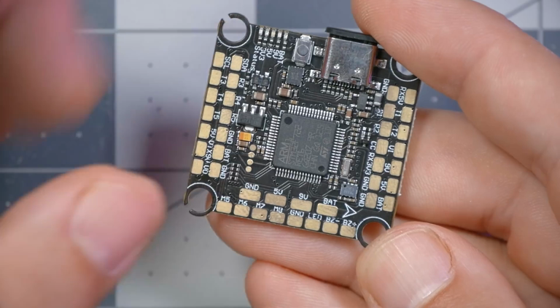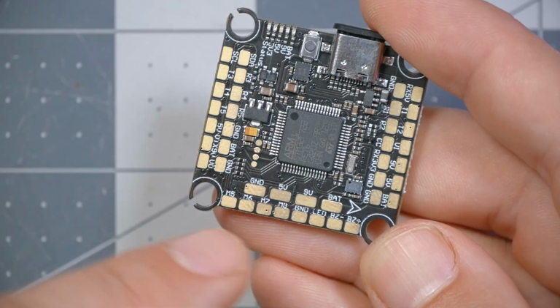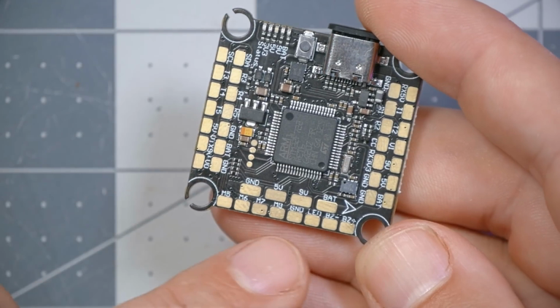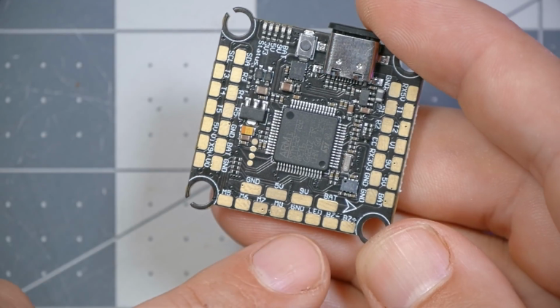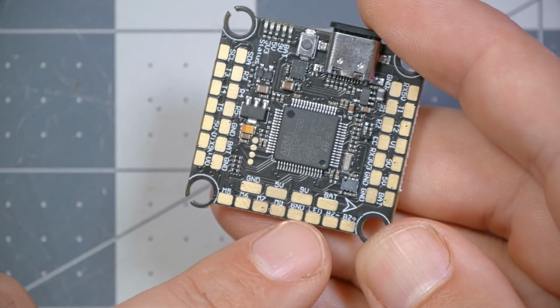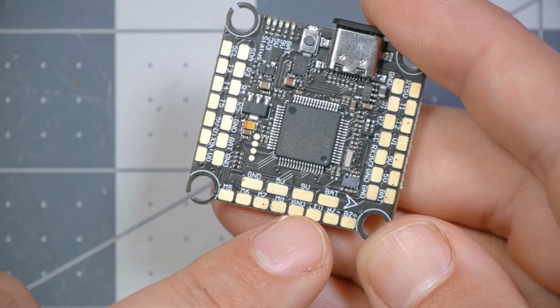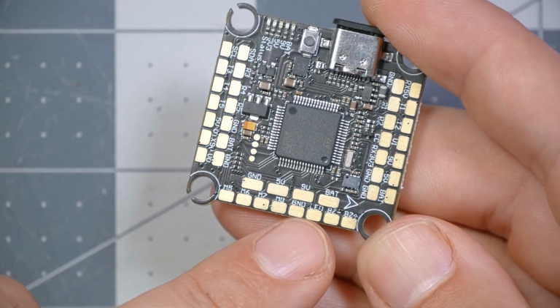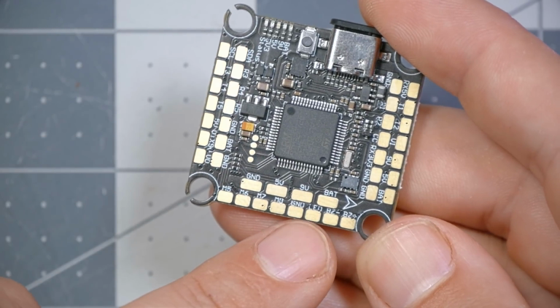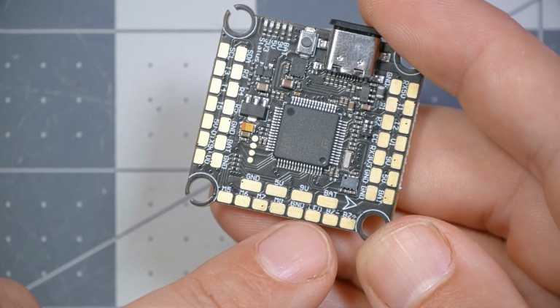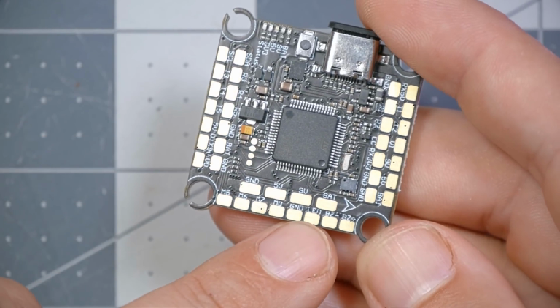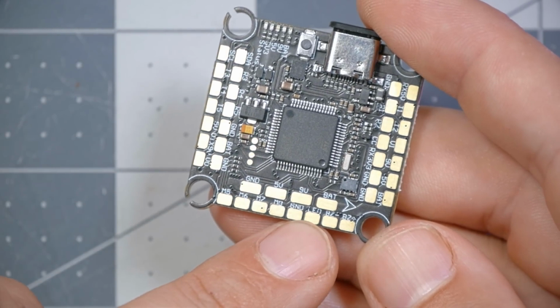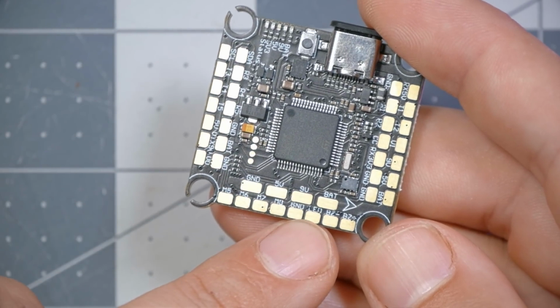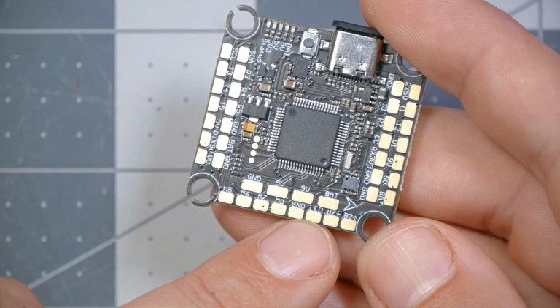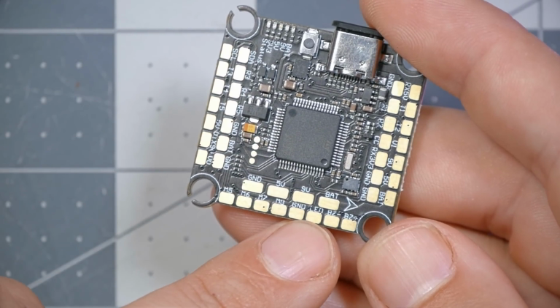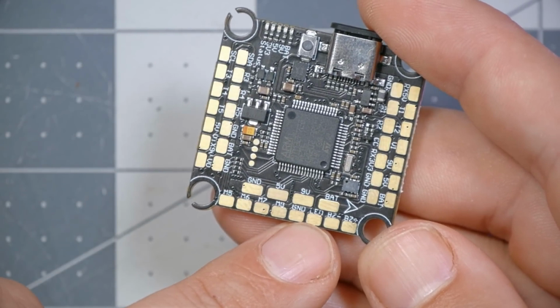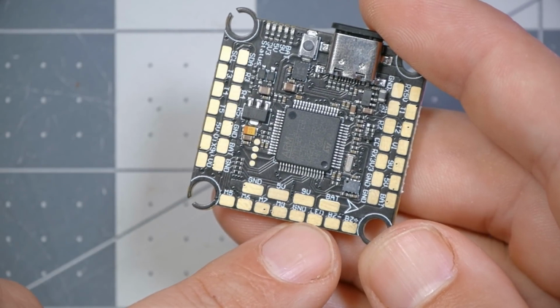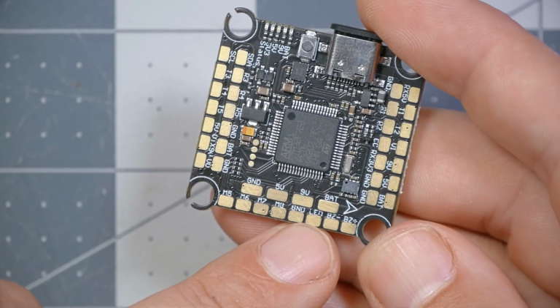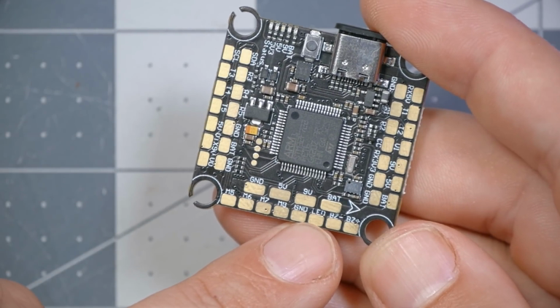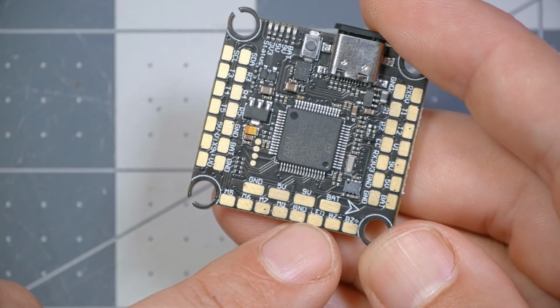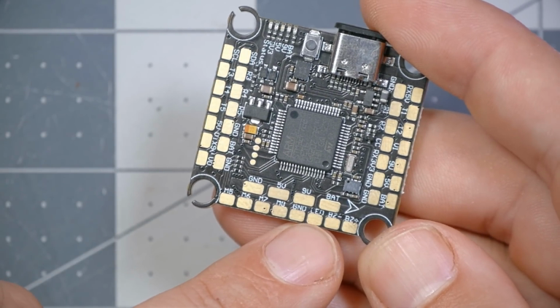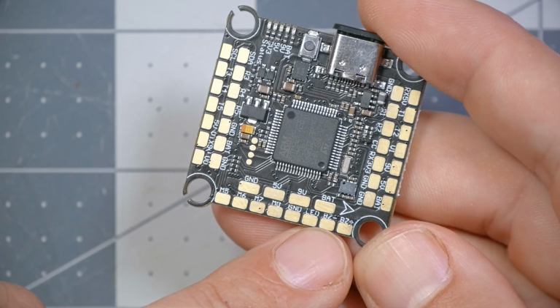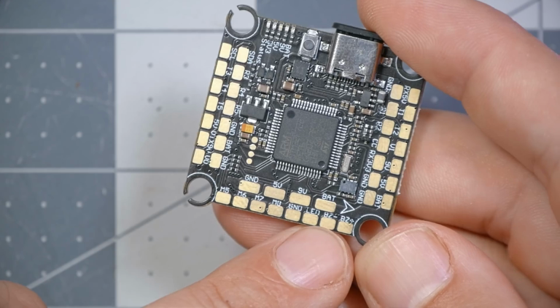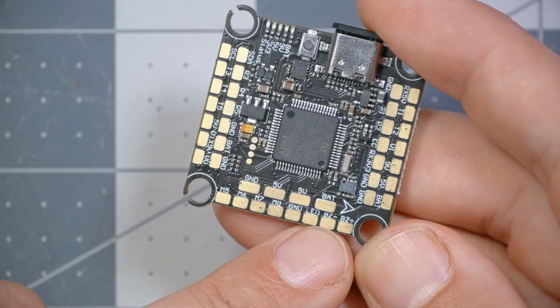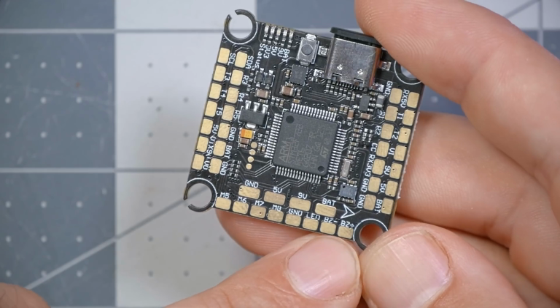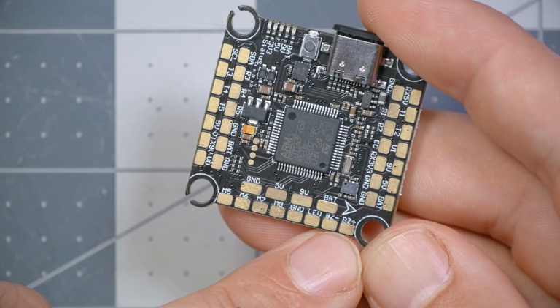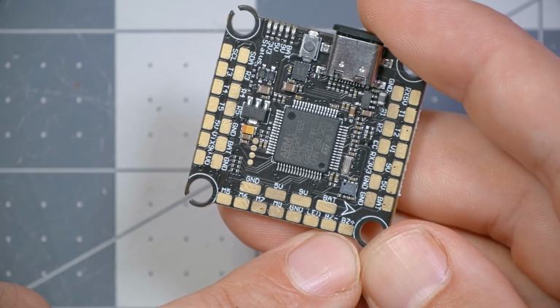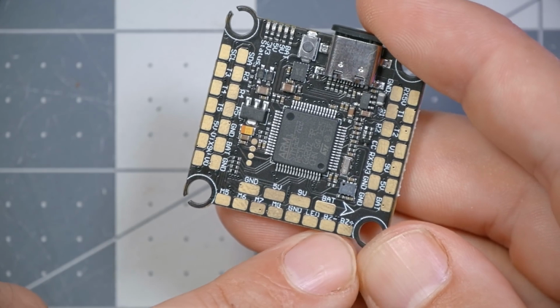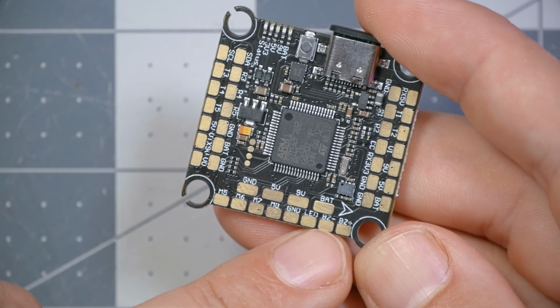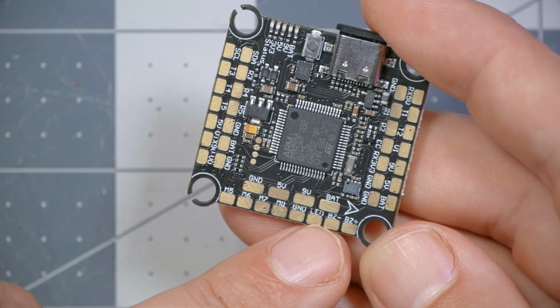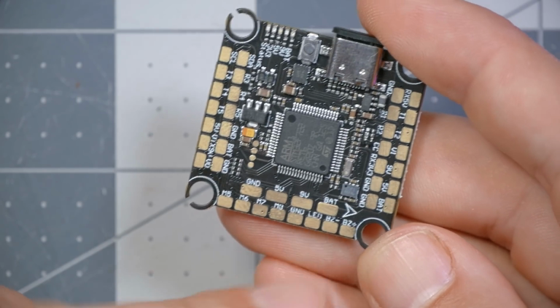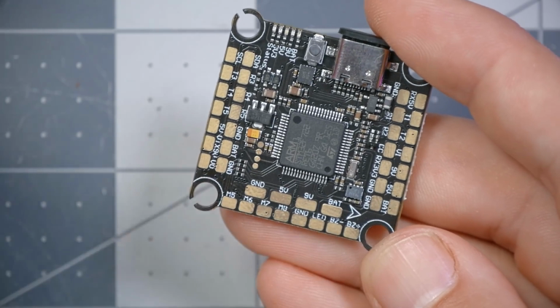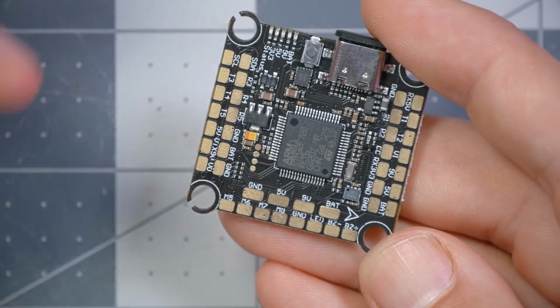We've also got the LED strip pad for programmable LEDs, and buzzer minus and buzzer plus for your buzzer.